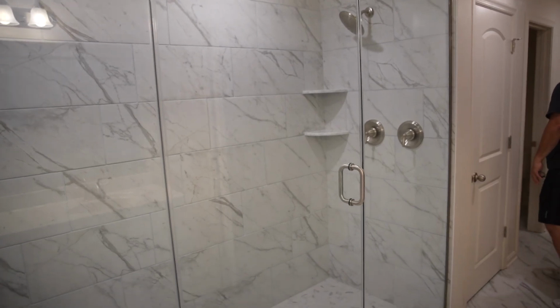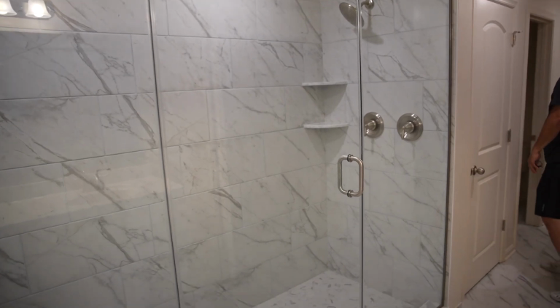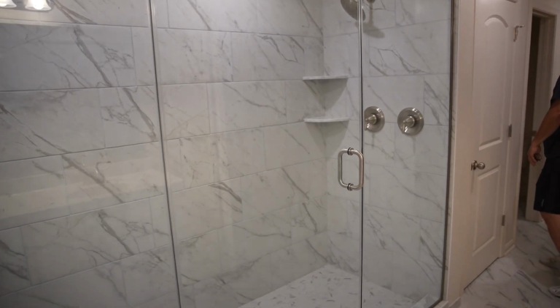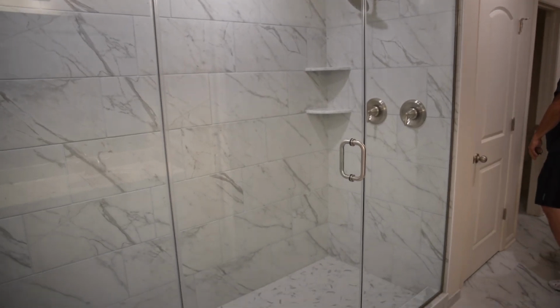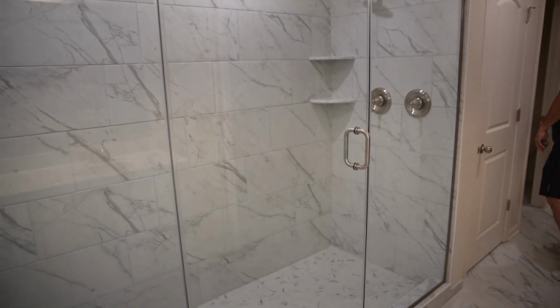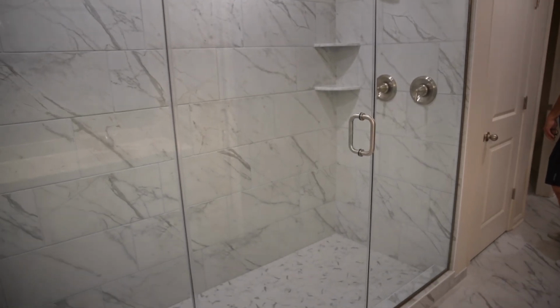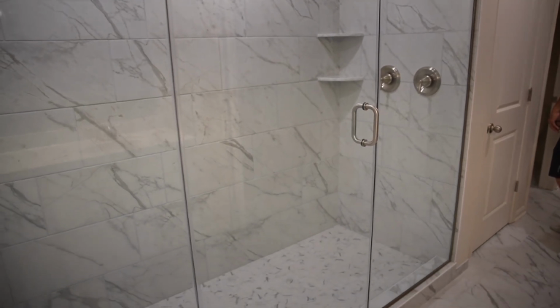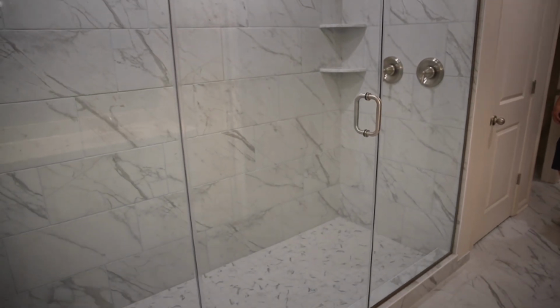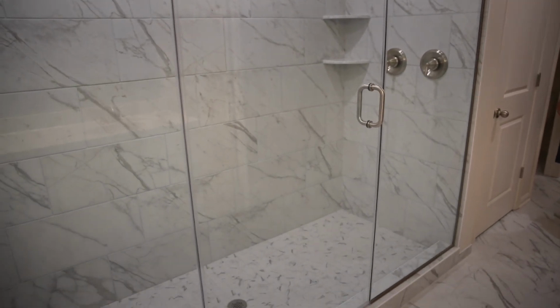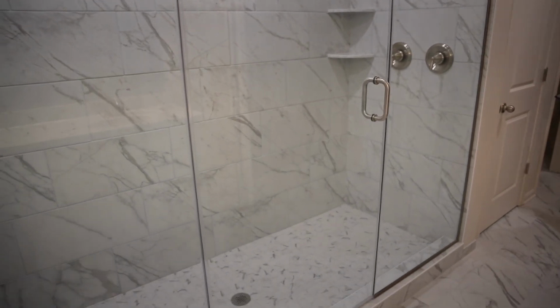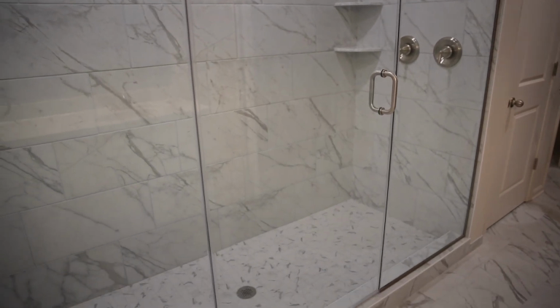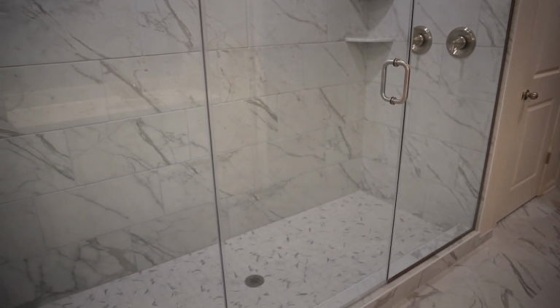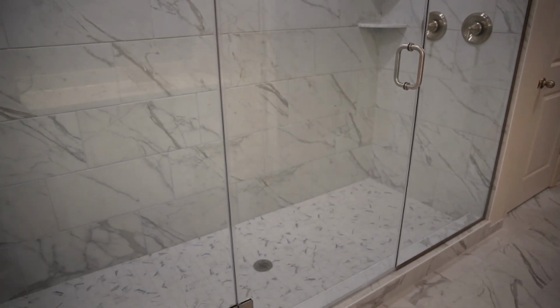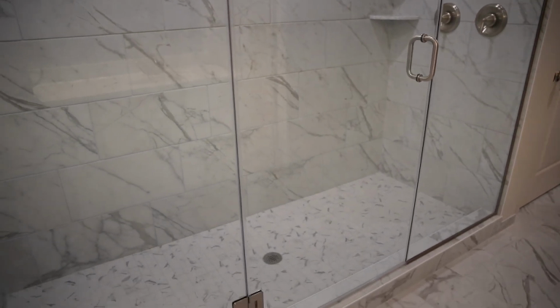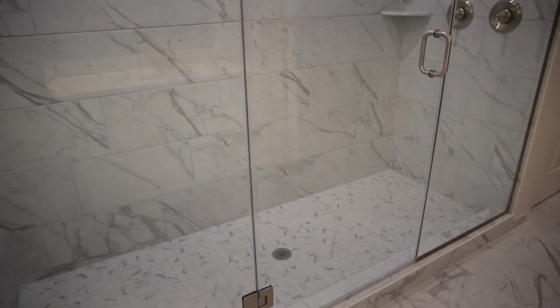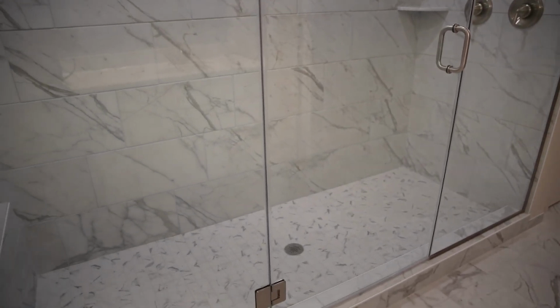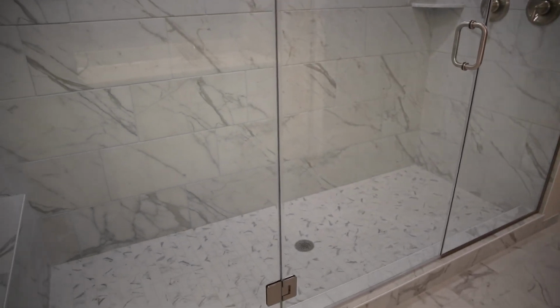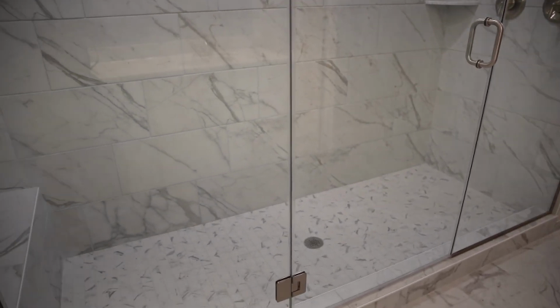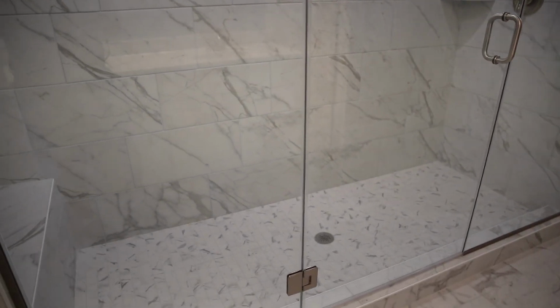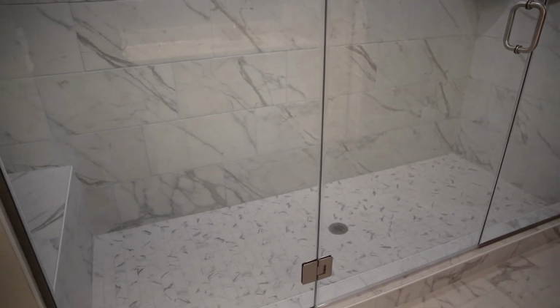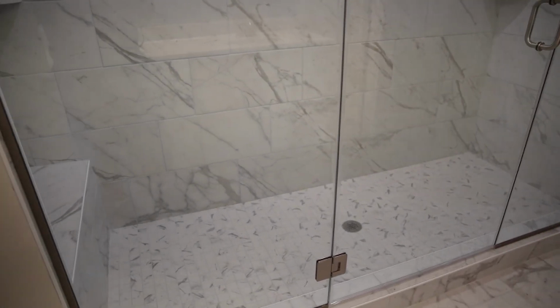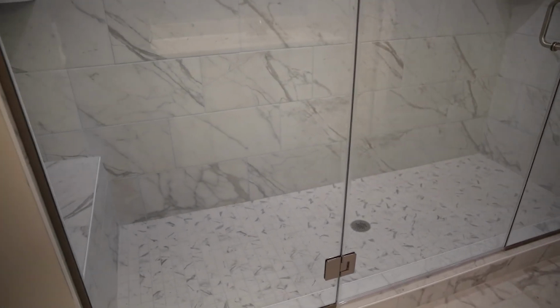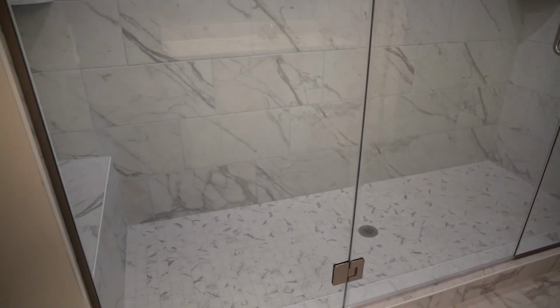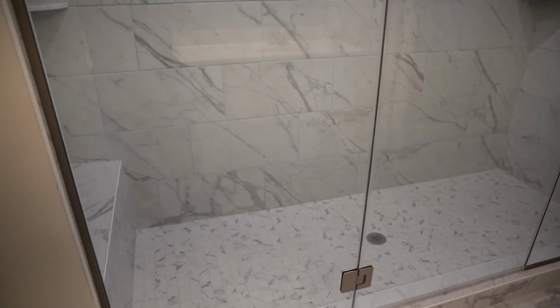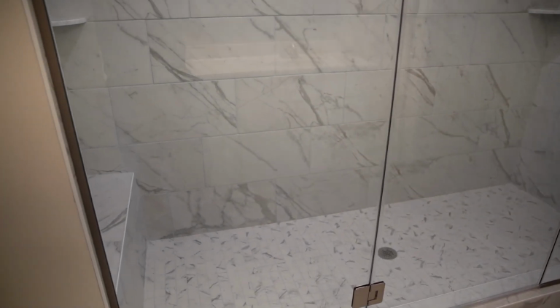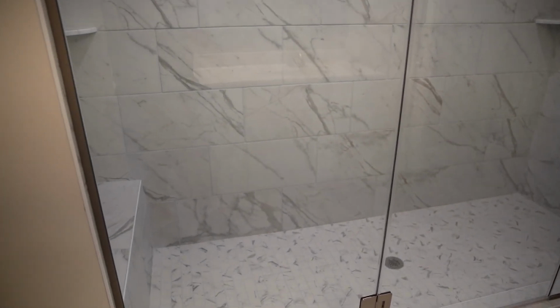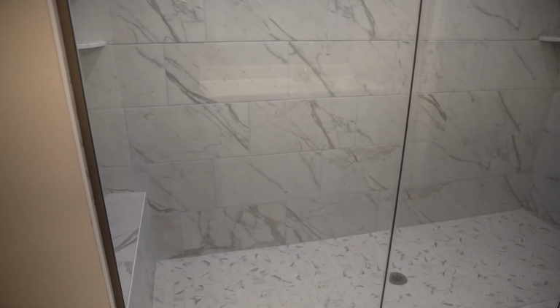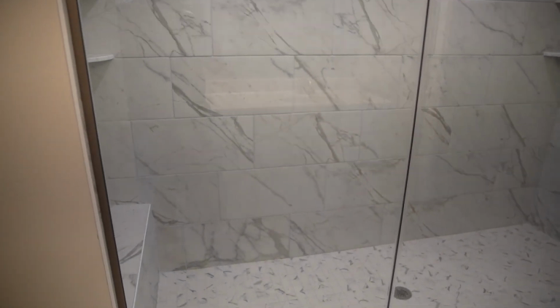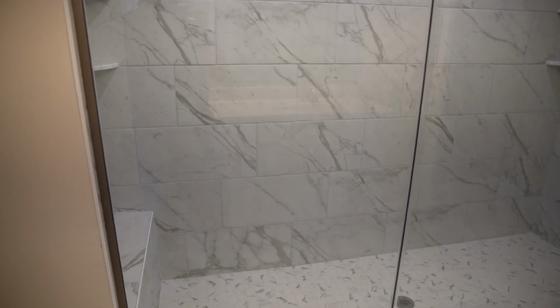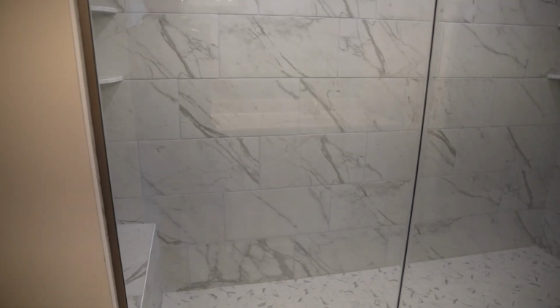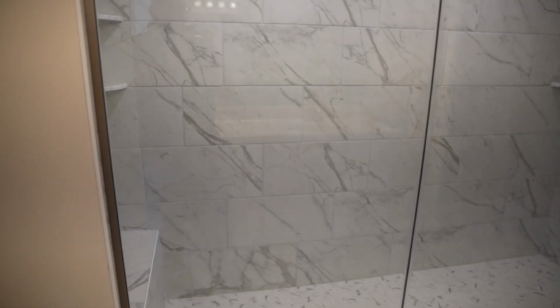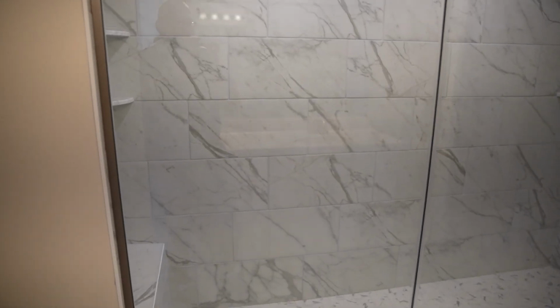When they walk in that shower, everybody's going to say, "Oh, my Lord," because the shower is huge.